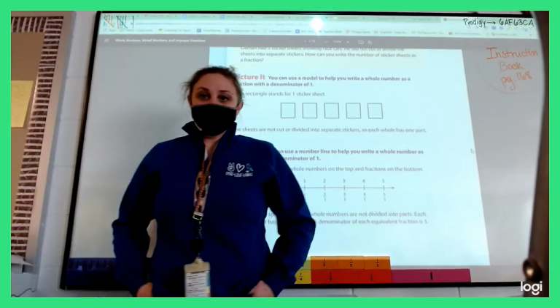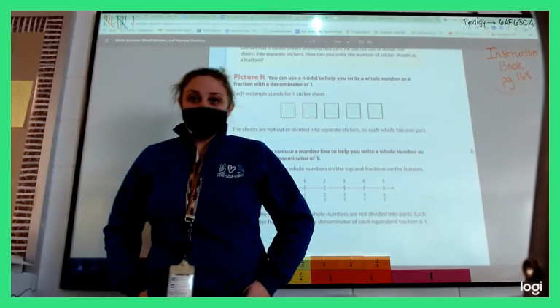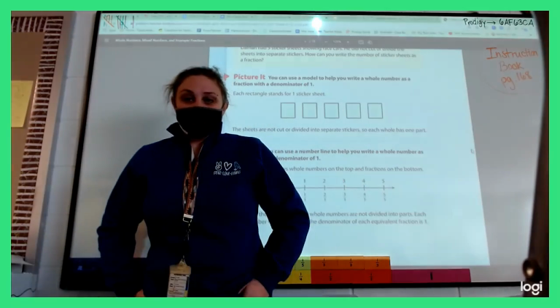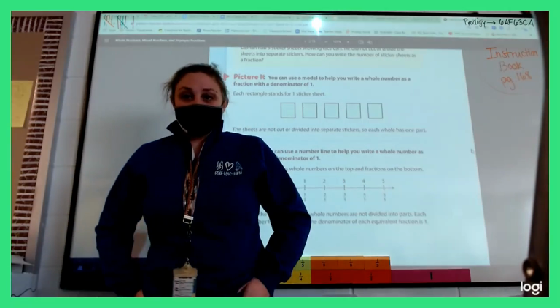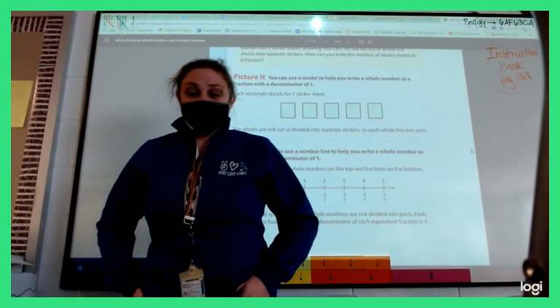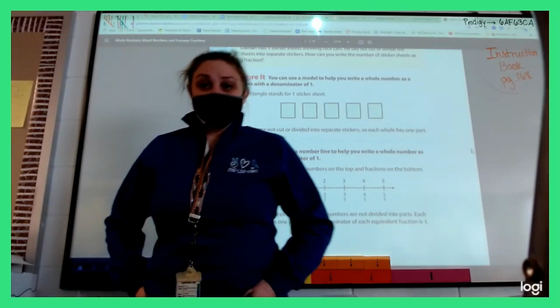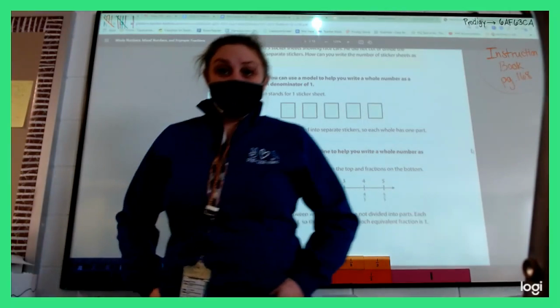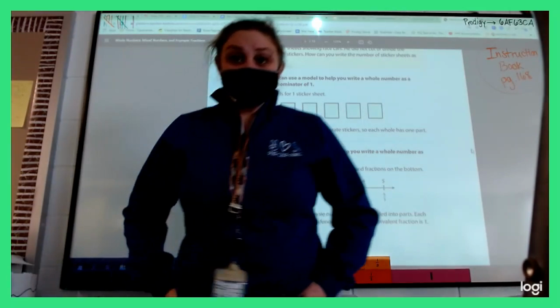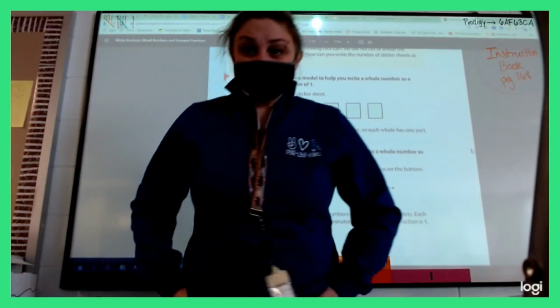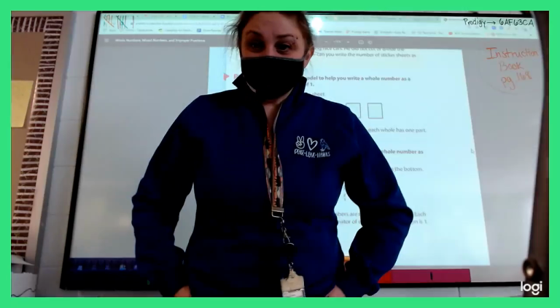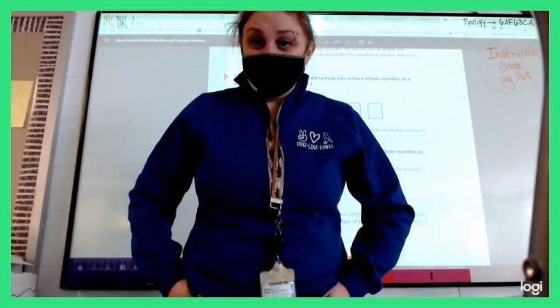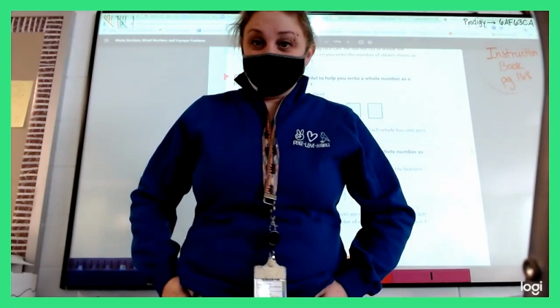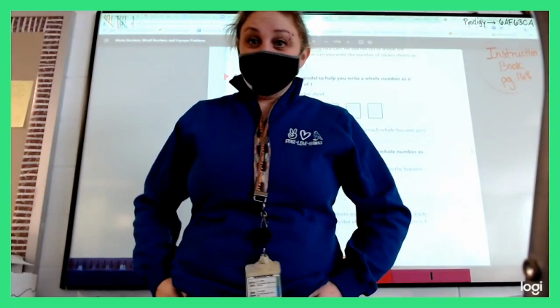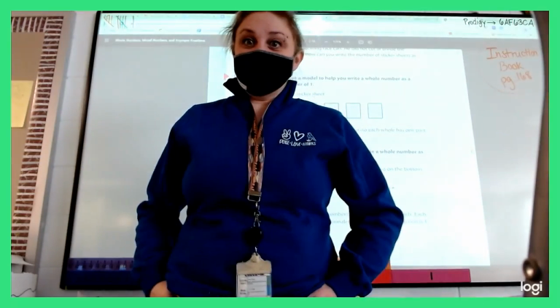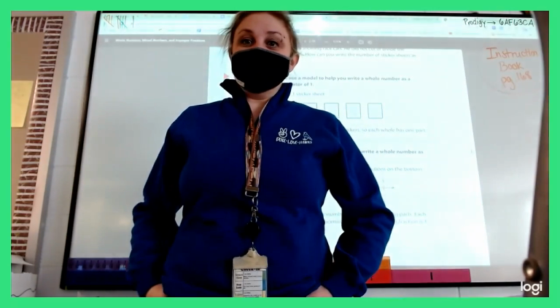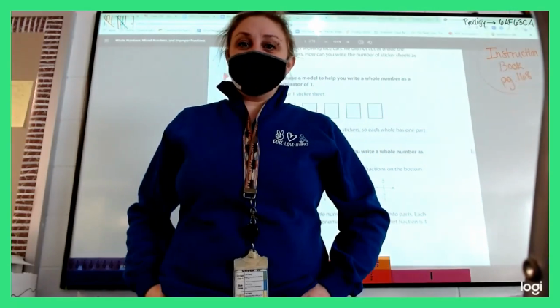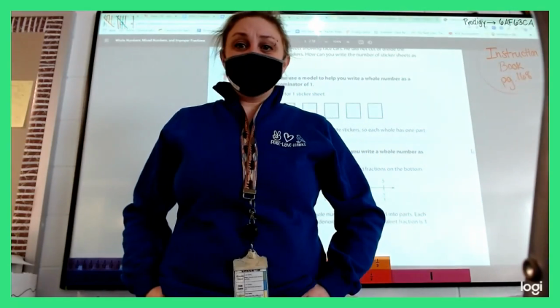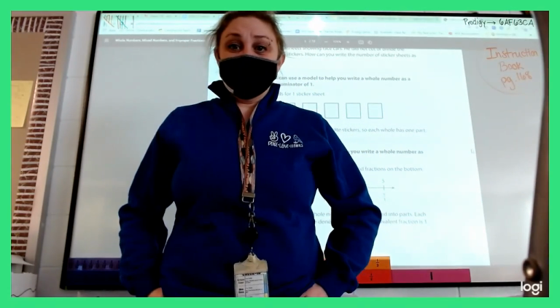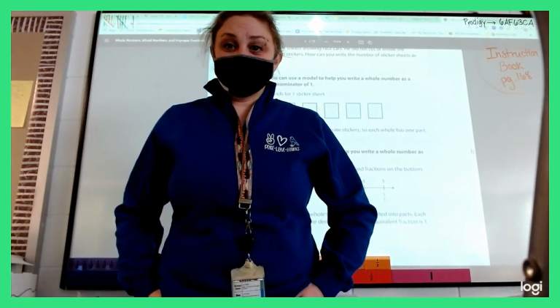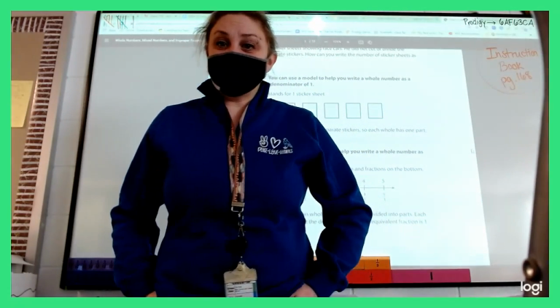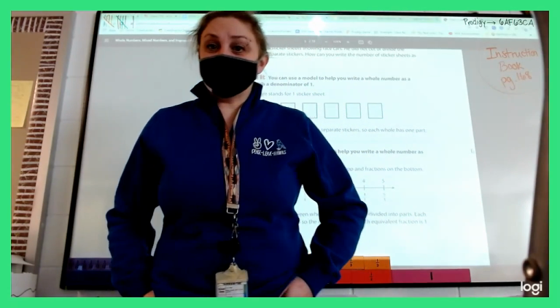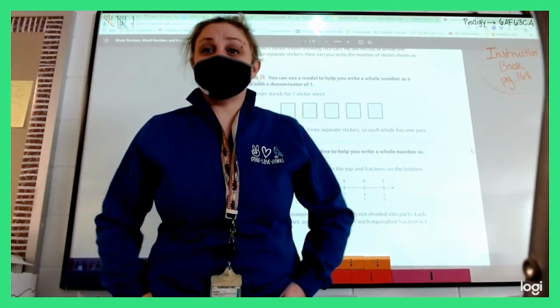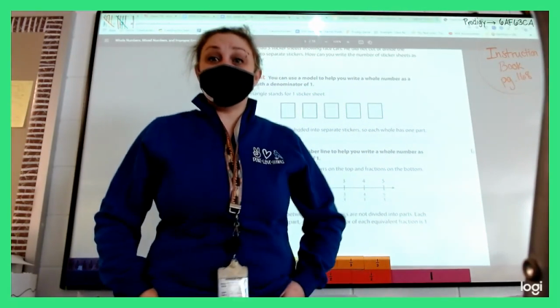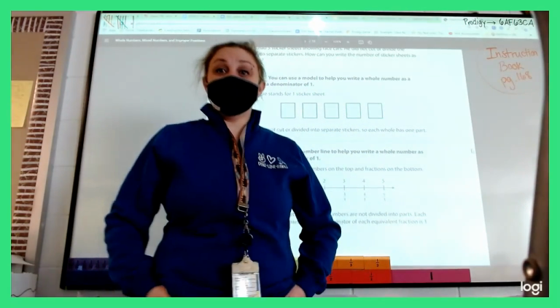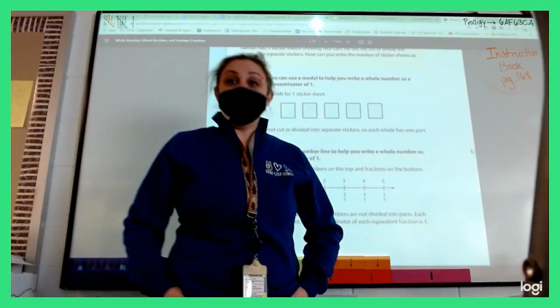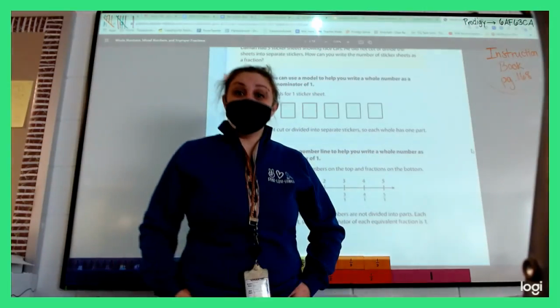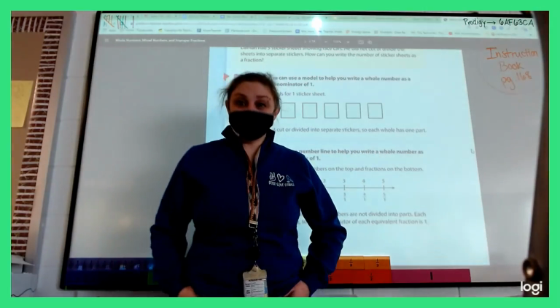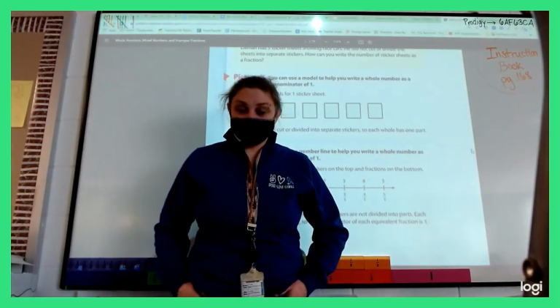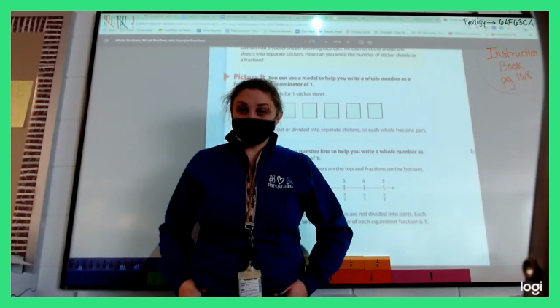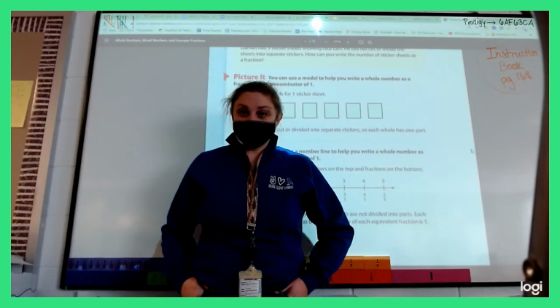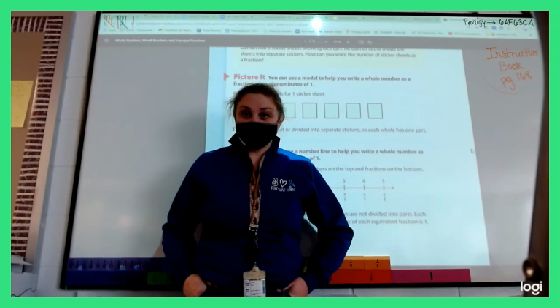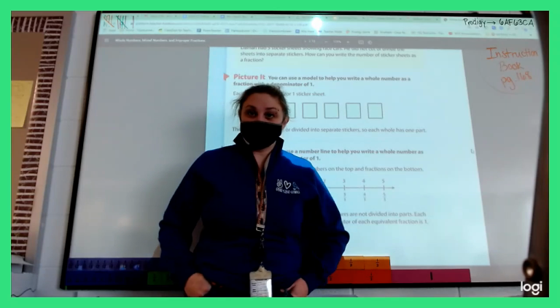All right, welcome back to math. We have had a long break, so today we're reviewing mixed numbers and improper fractions.